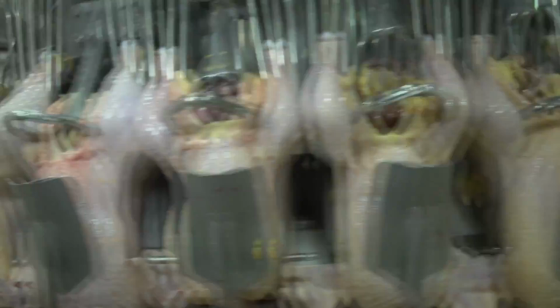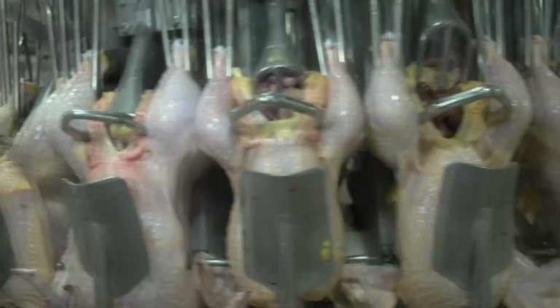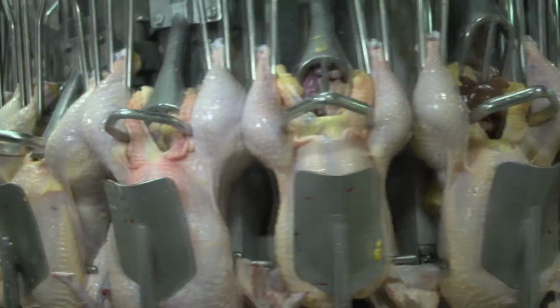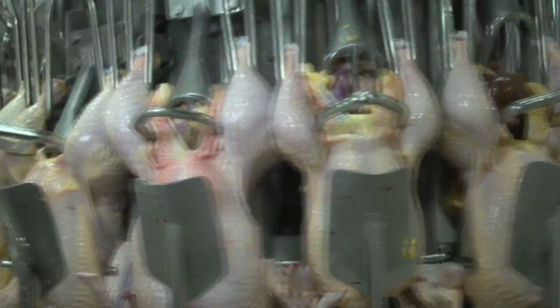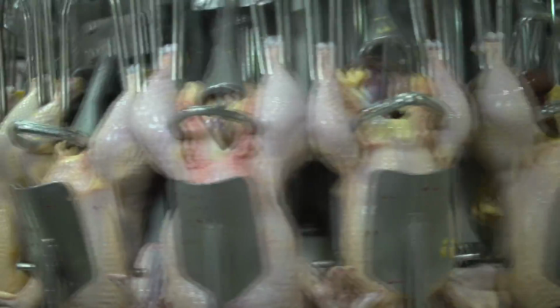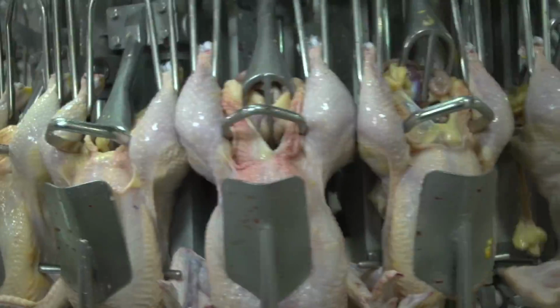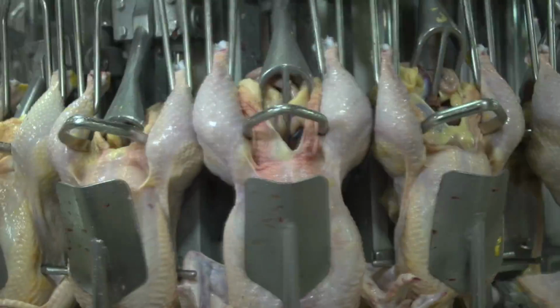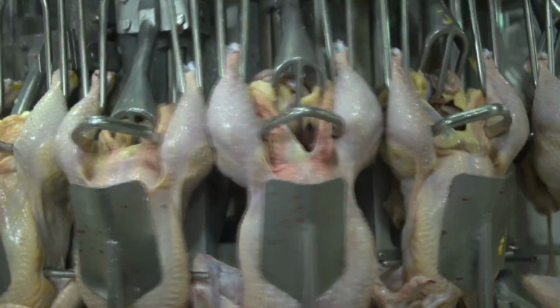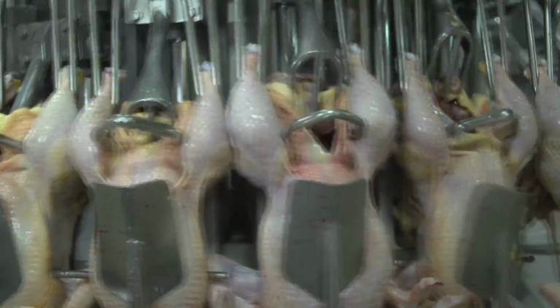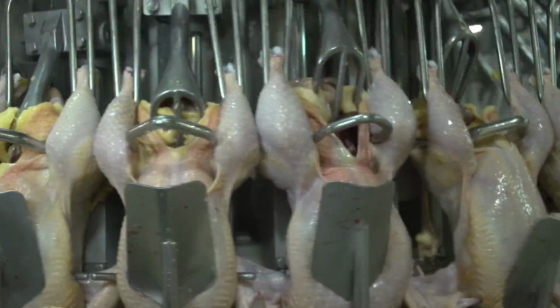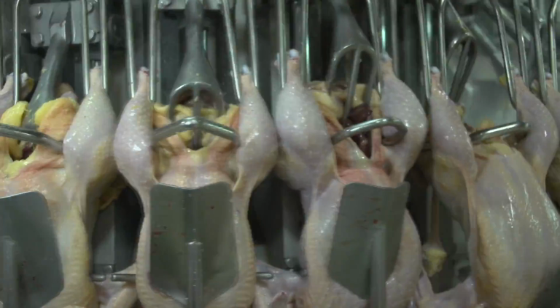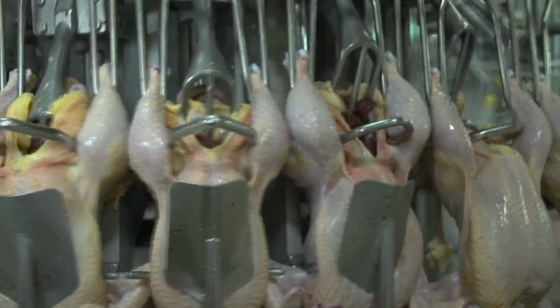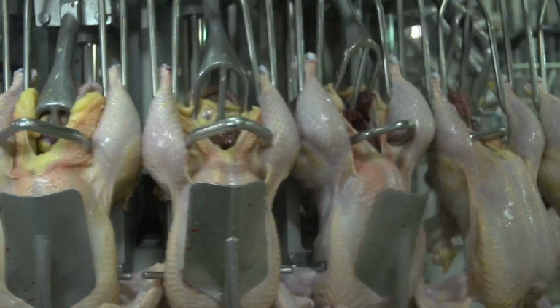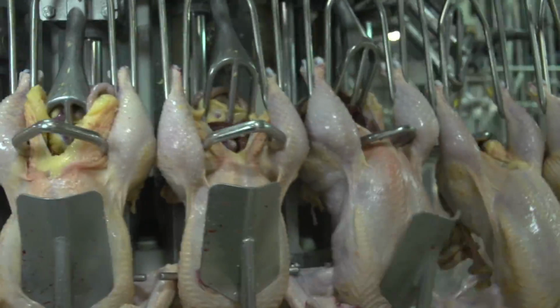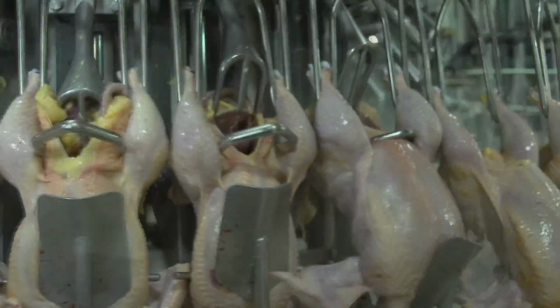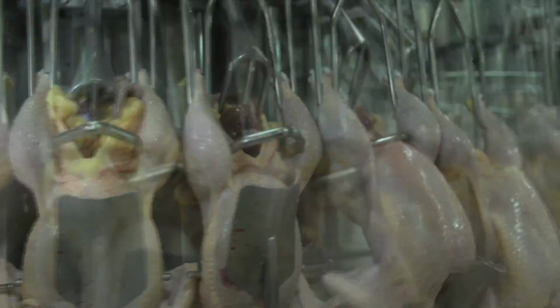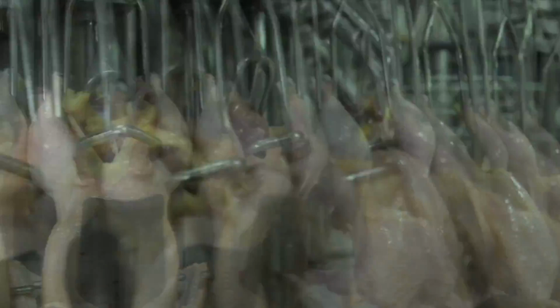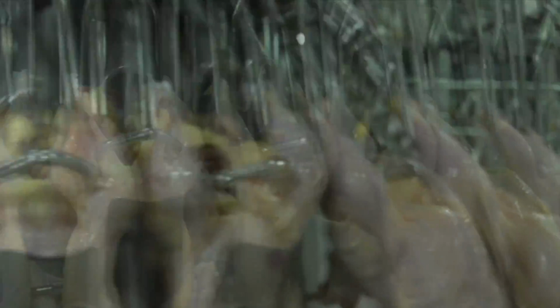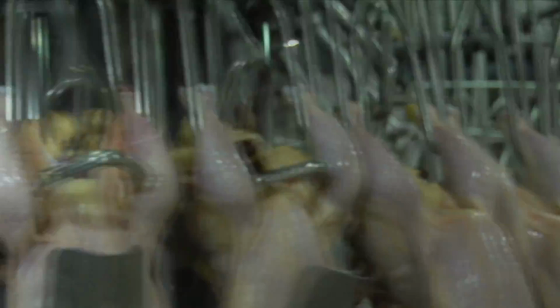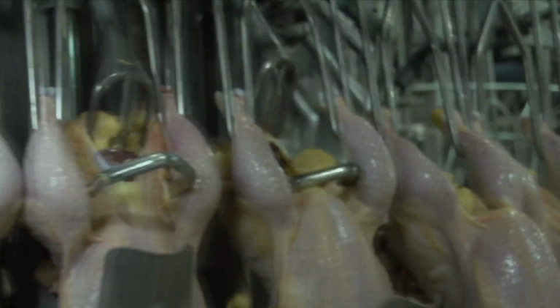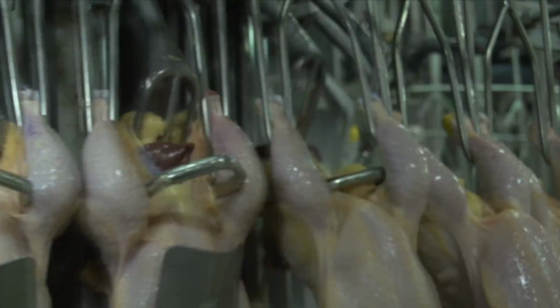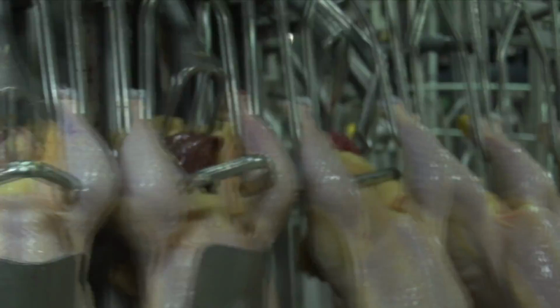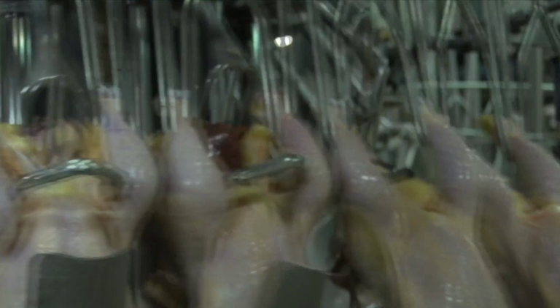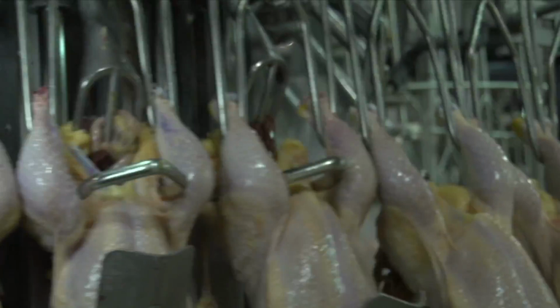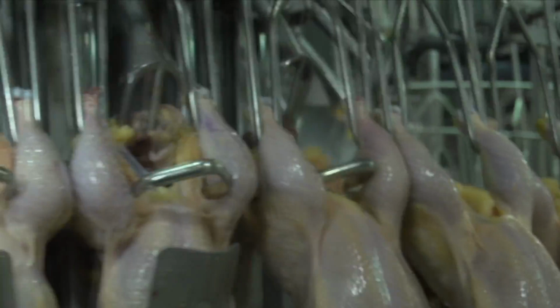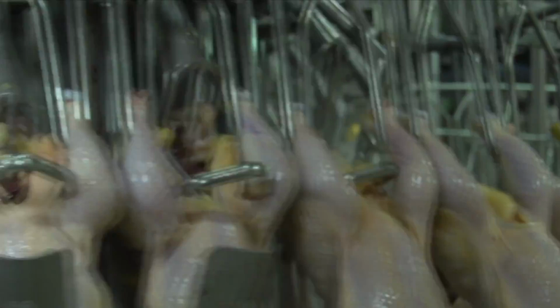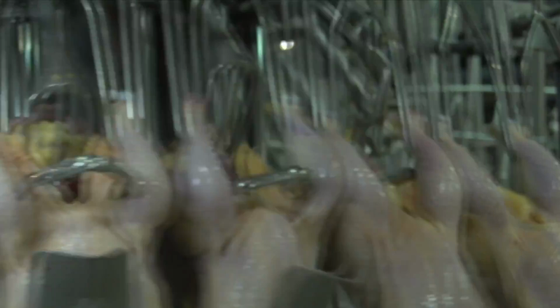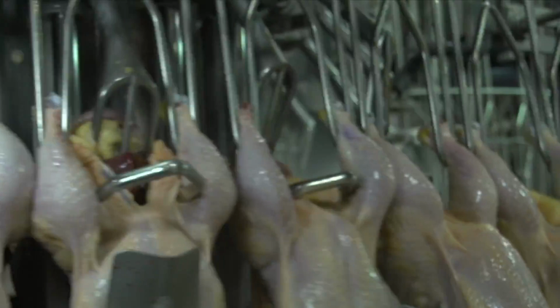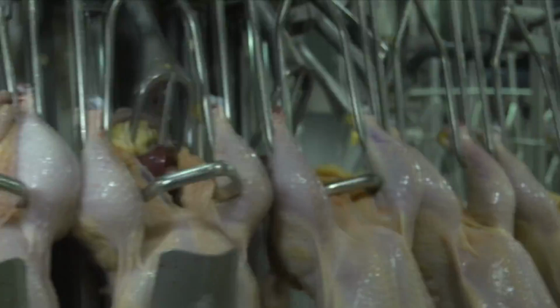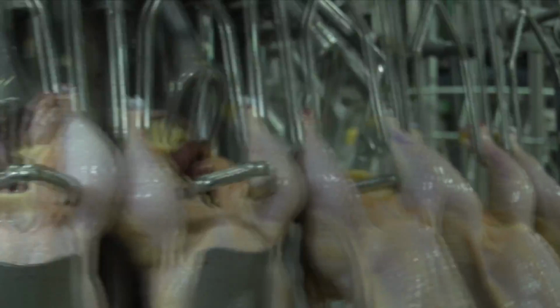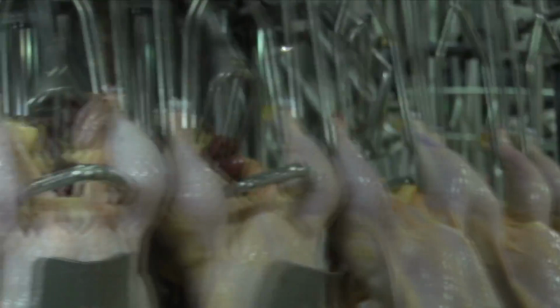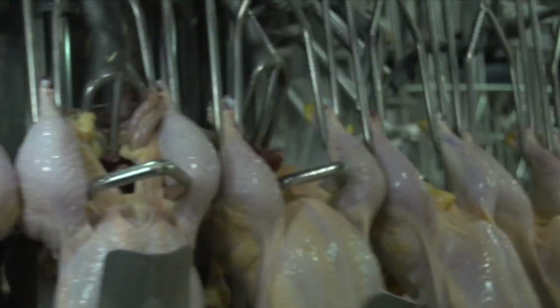First, the internal organs are removed and a high-powered vacuum cleans out the inside of the bird.